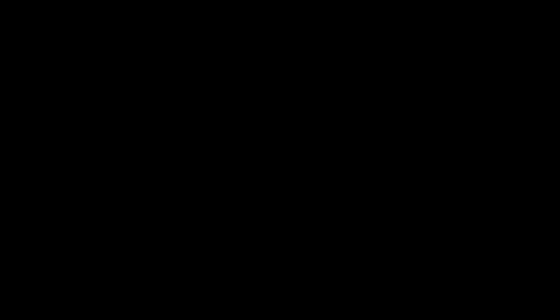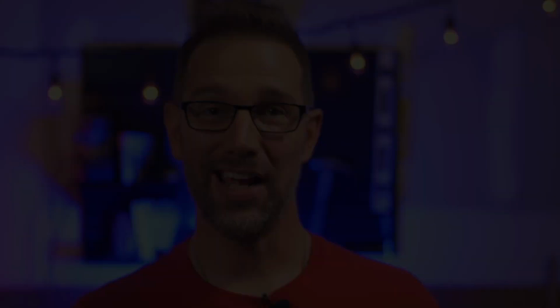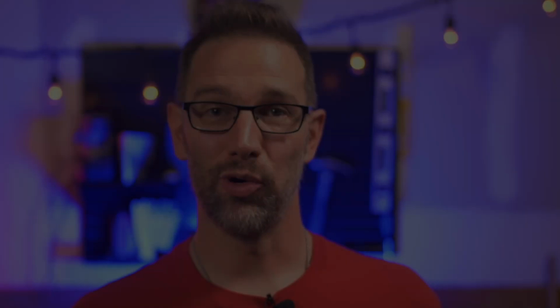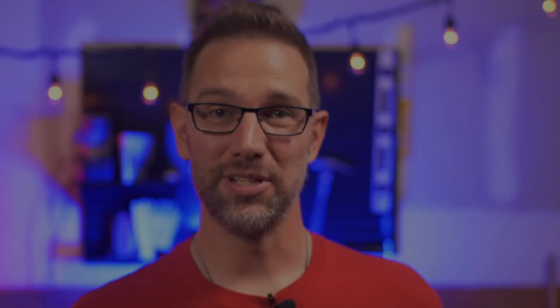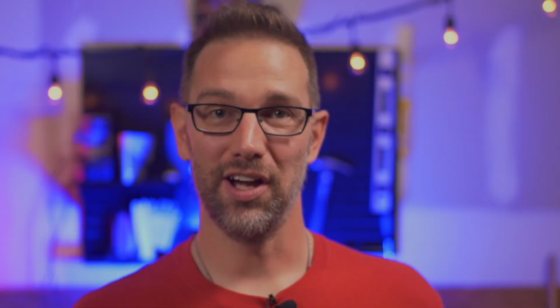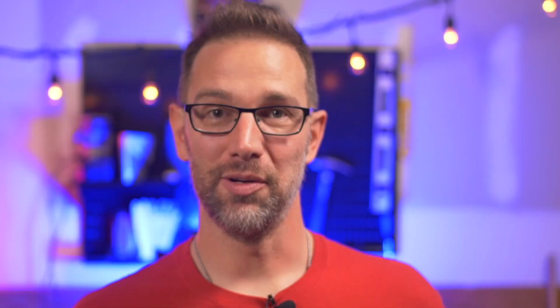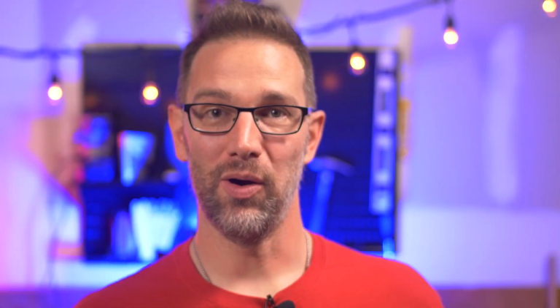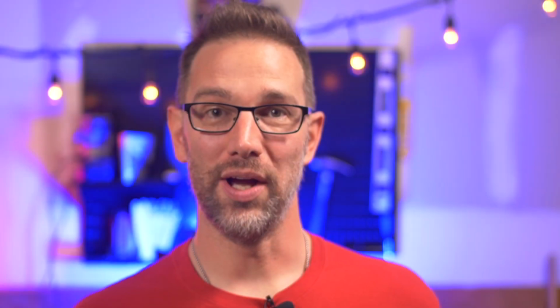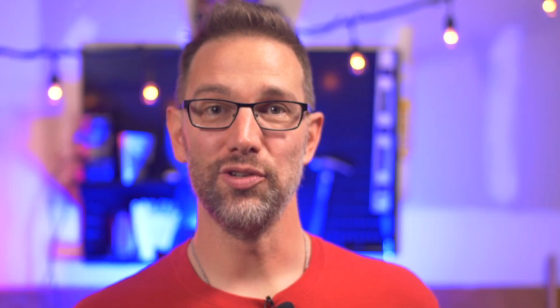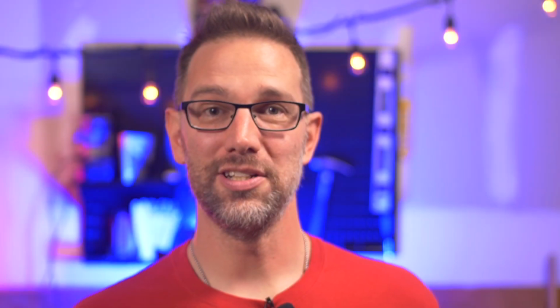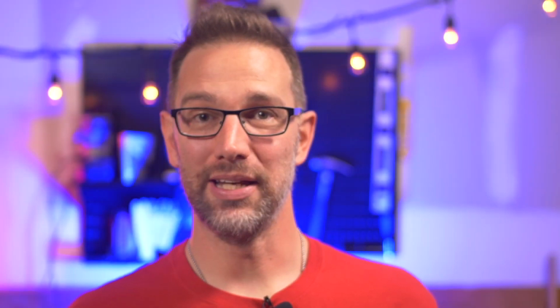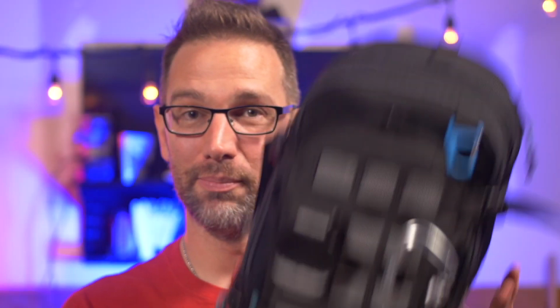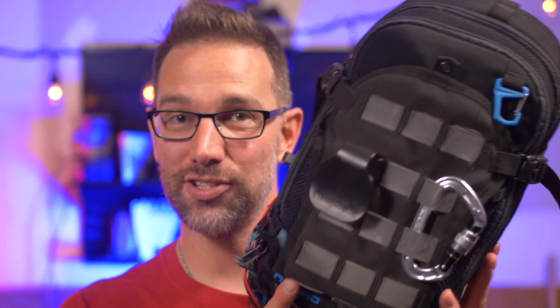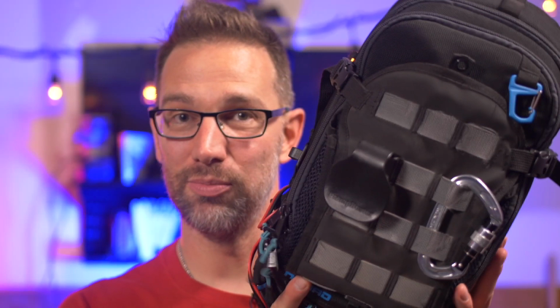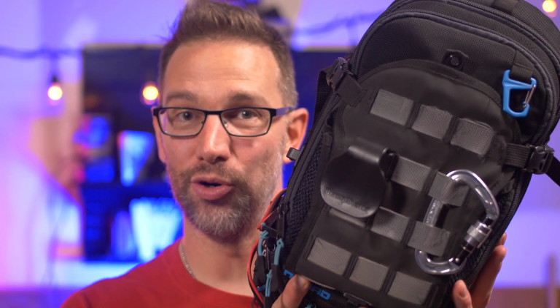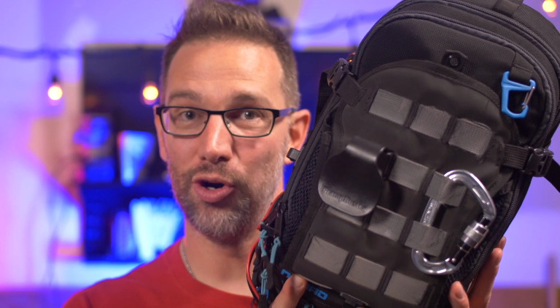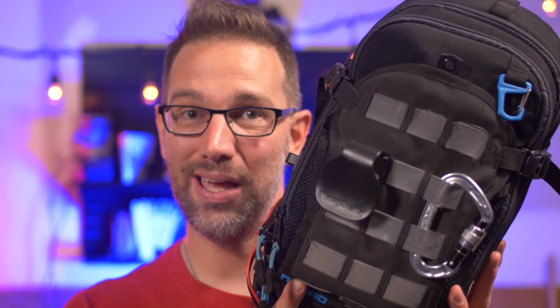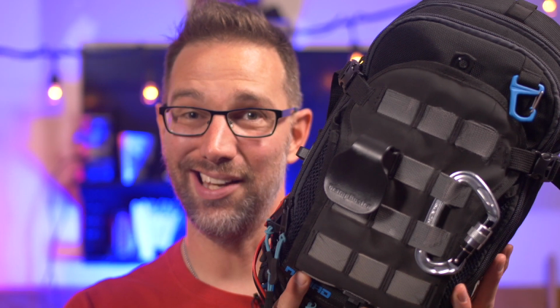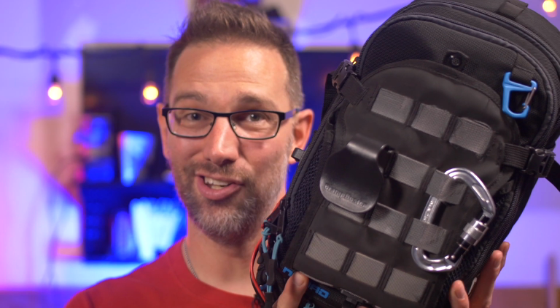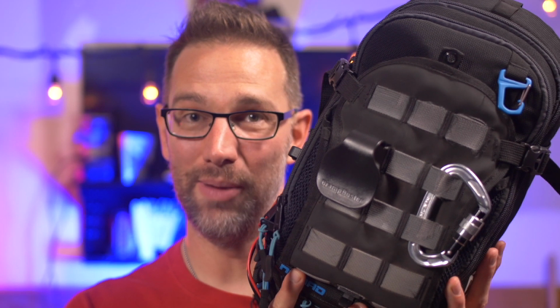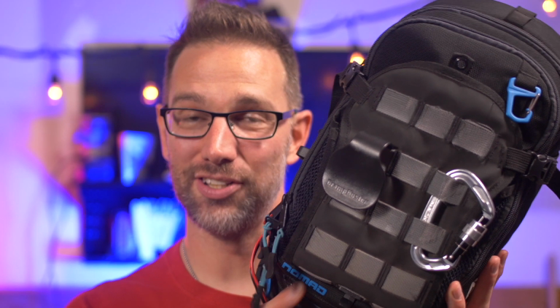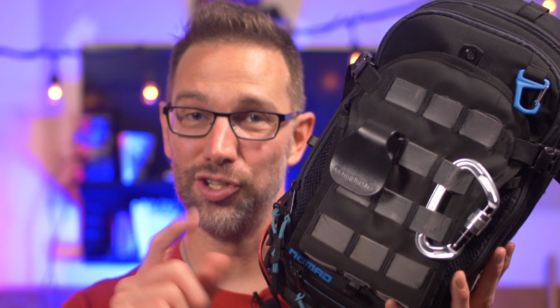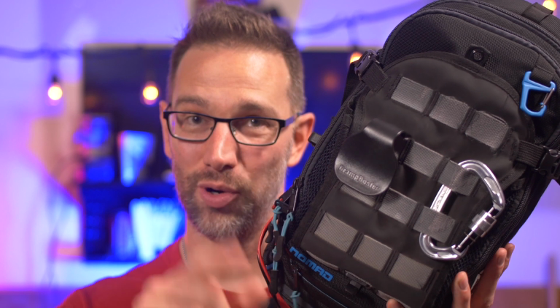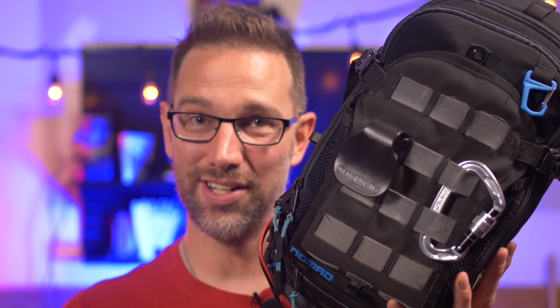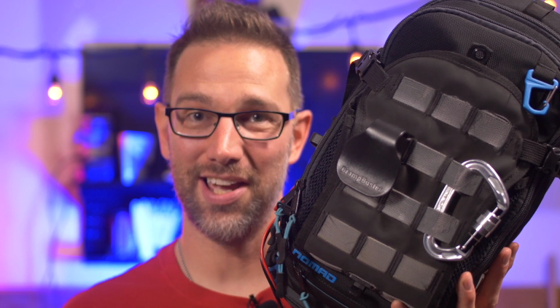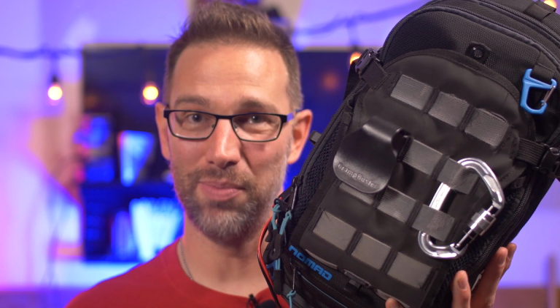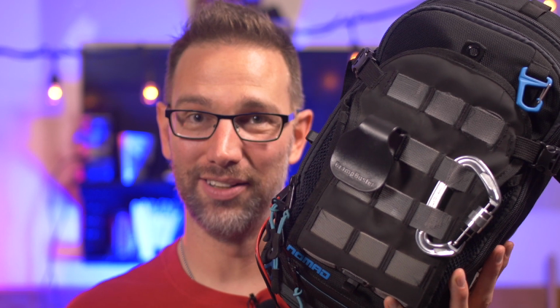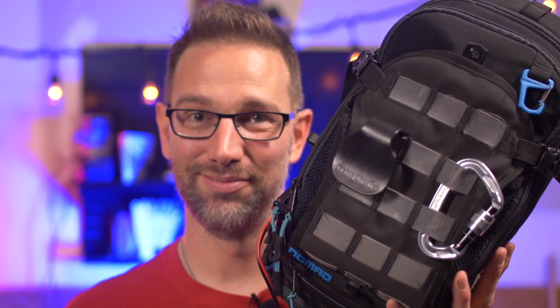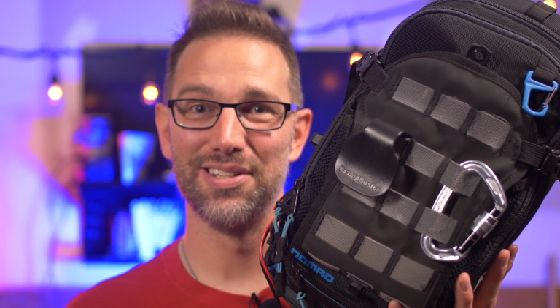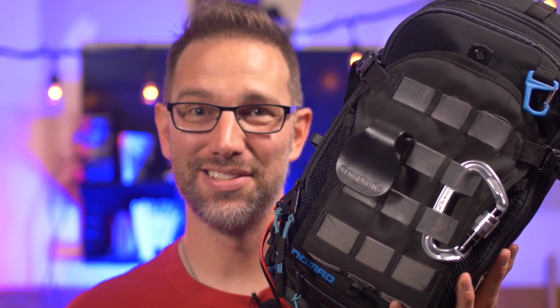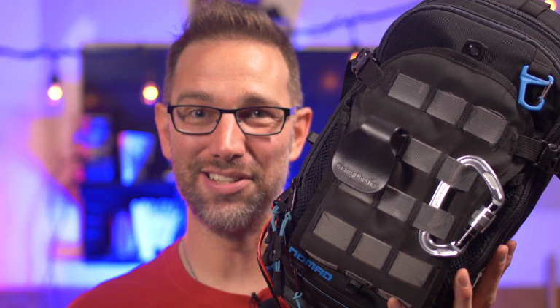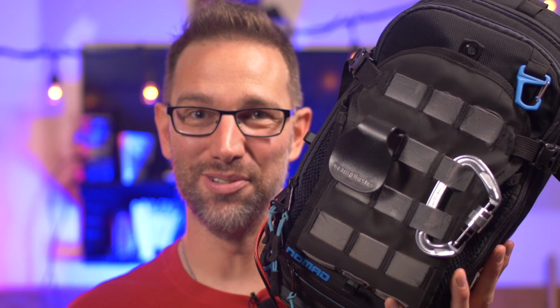Today we're going to be talking about why you need to make the Mosco Moto Nomad and Nomax your next tank bag. Stay tuned.